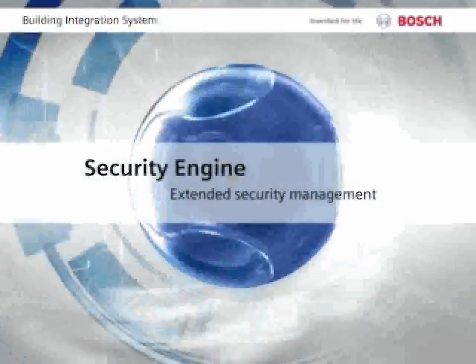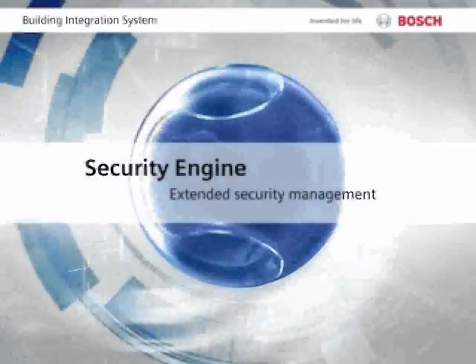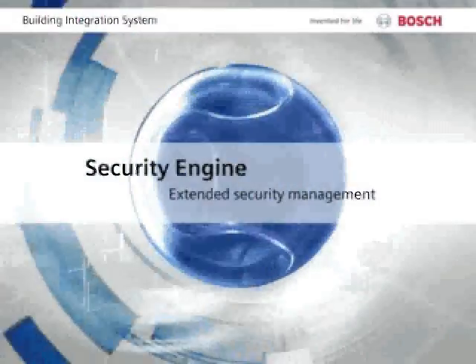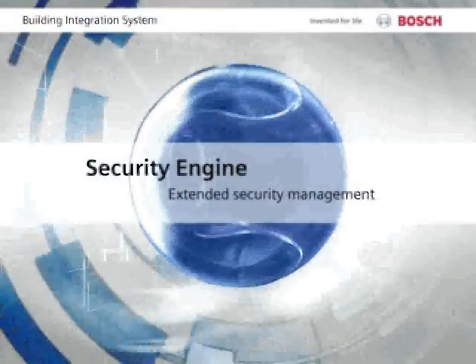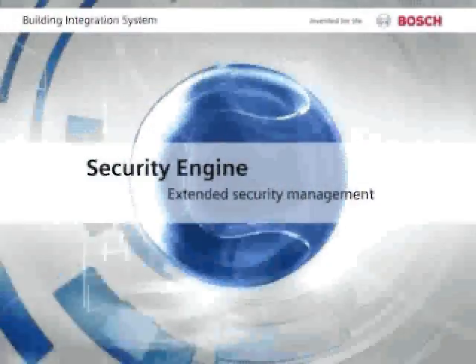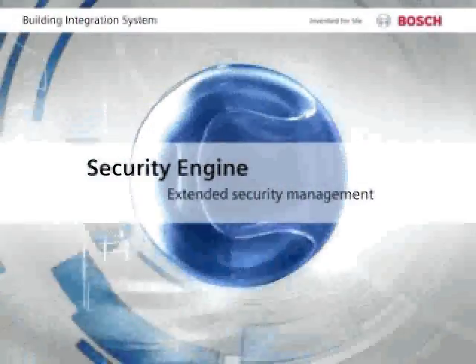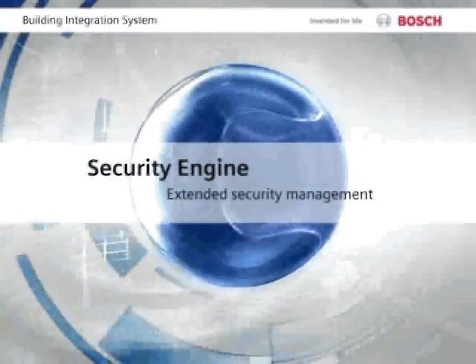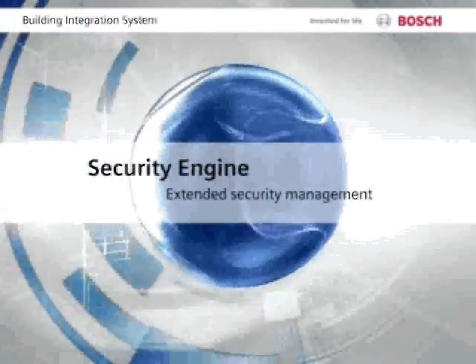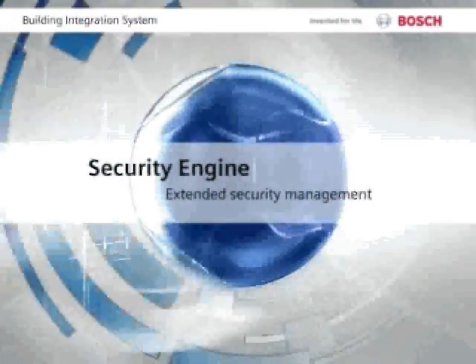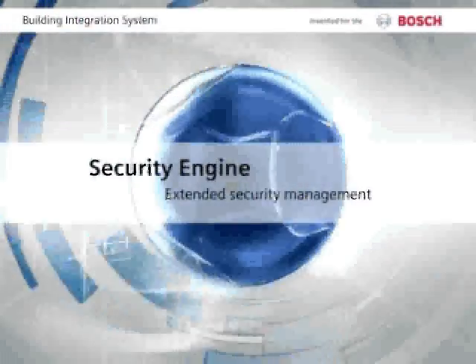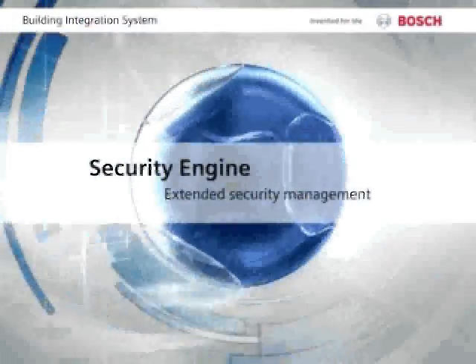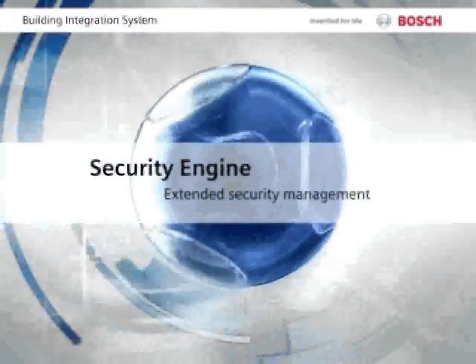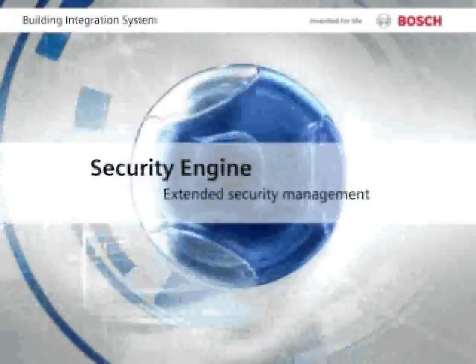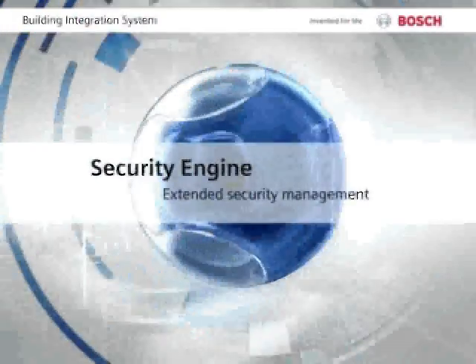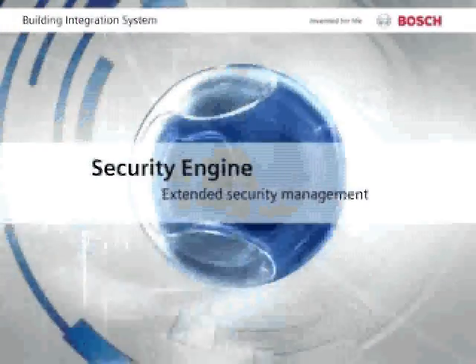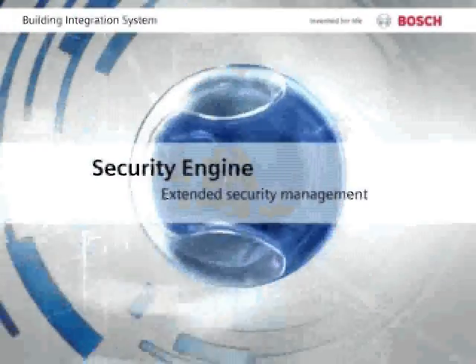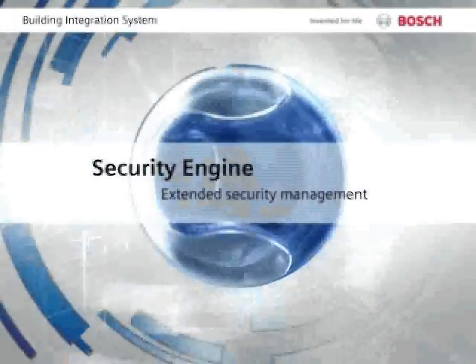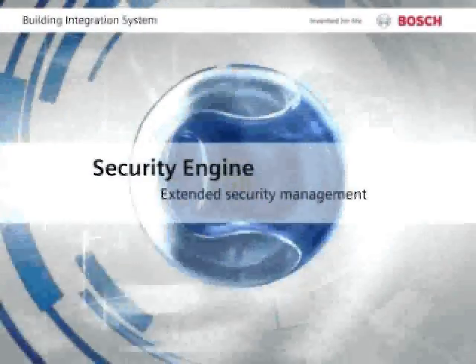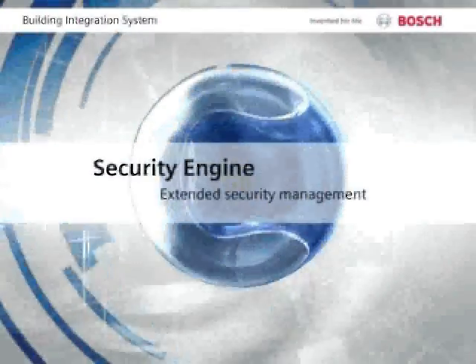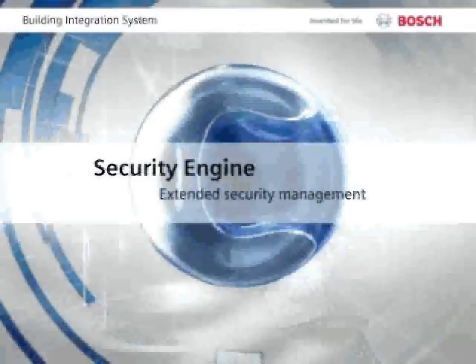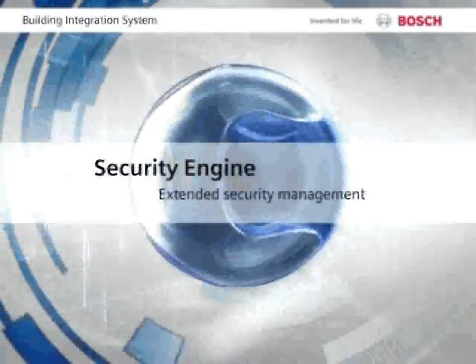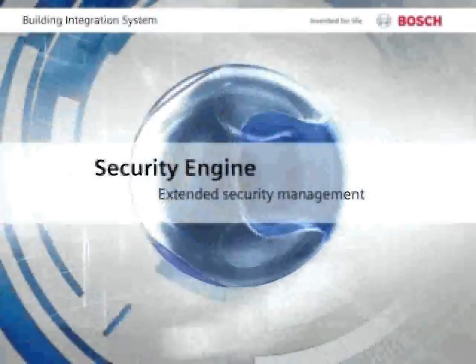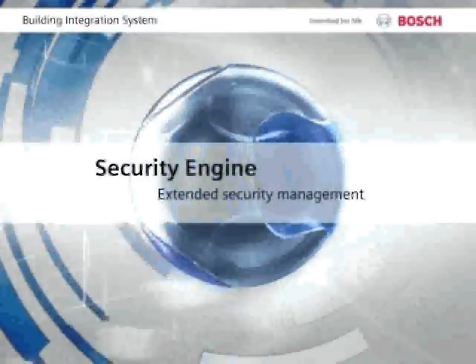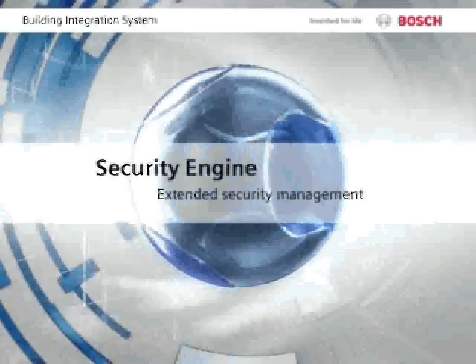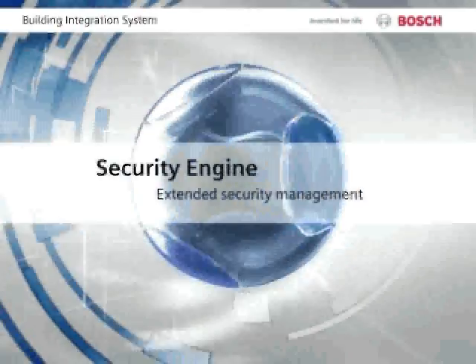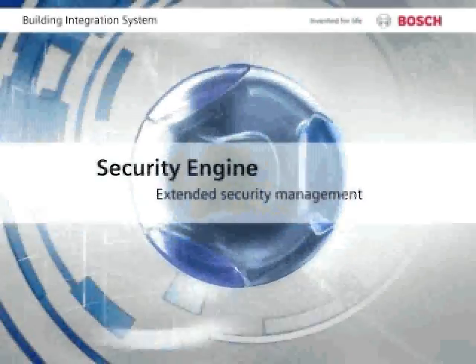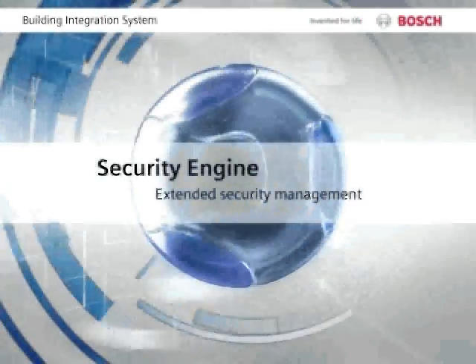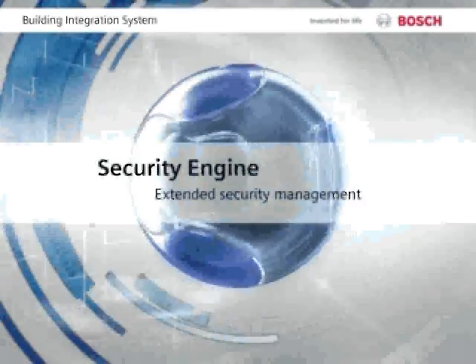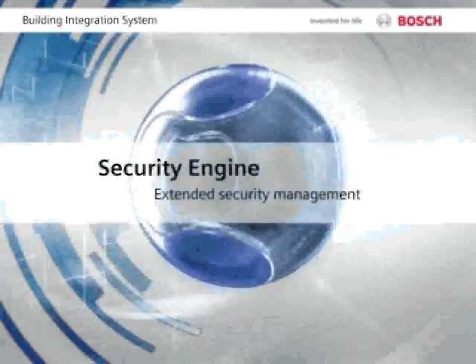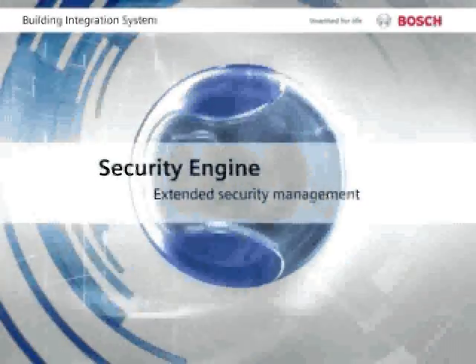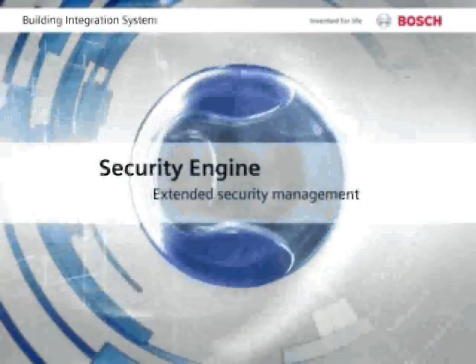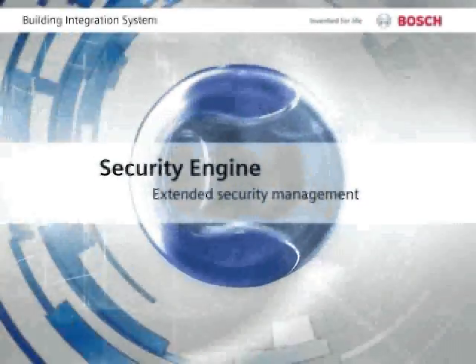In some parts of the world, the Security Engine adds valuable functionality to the Building Integration System.